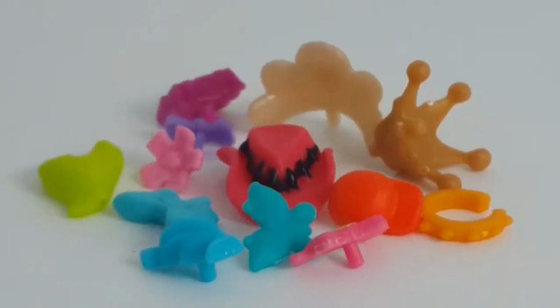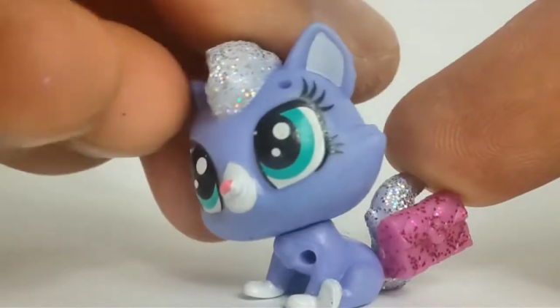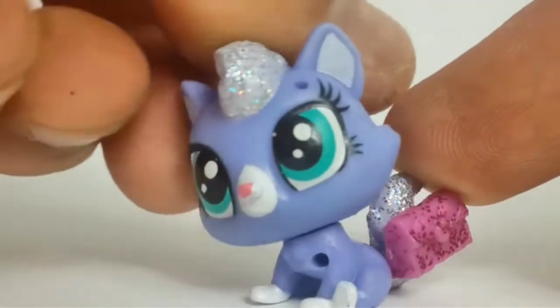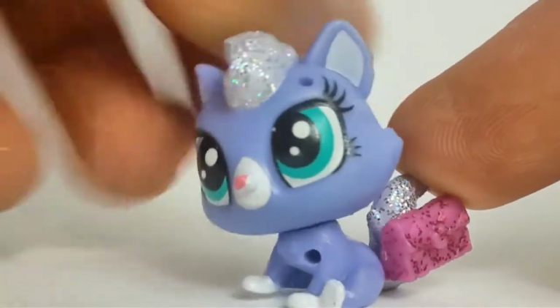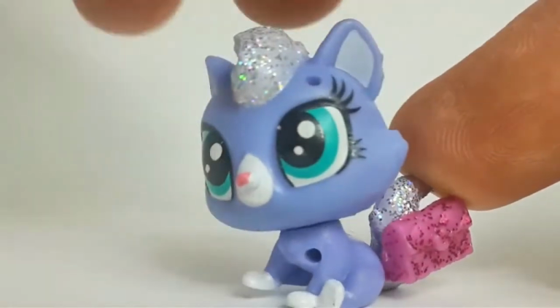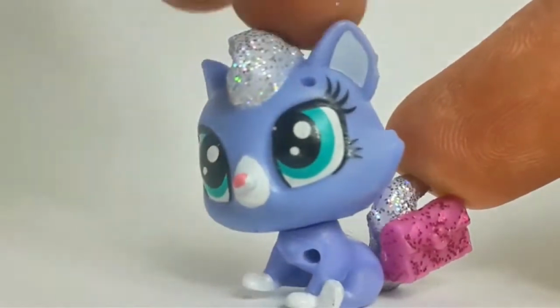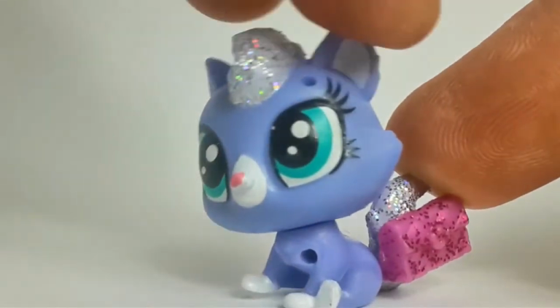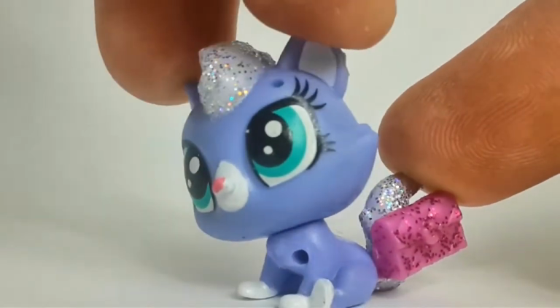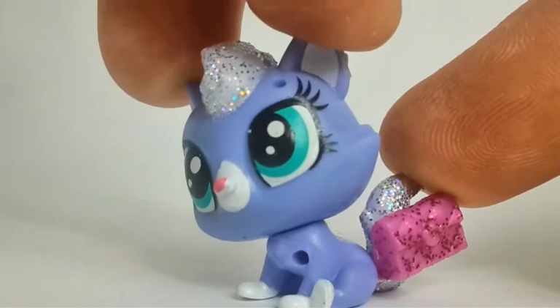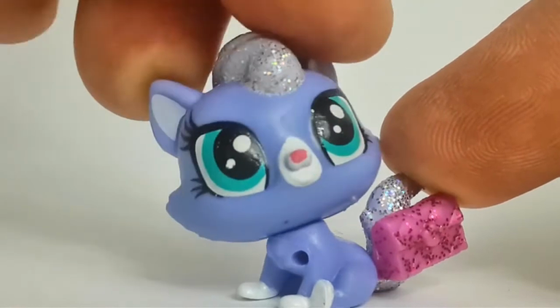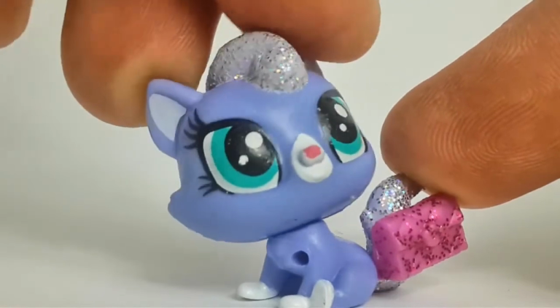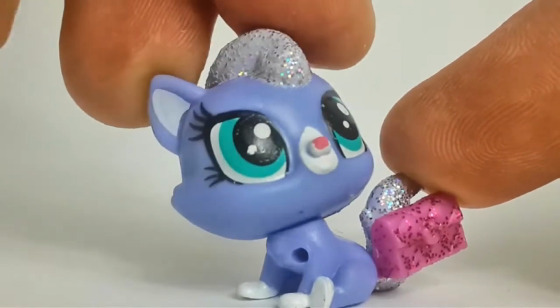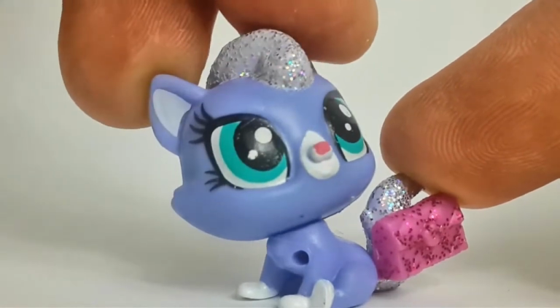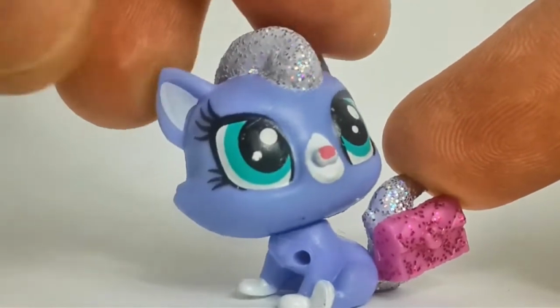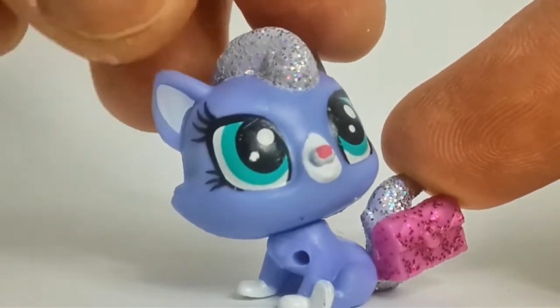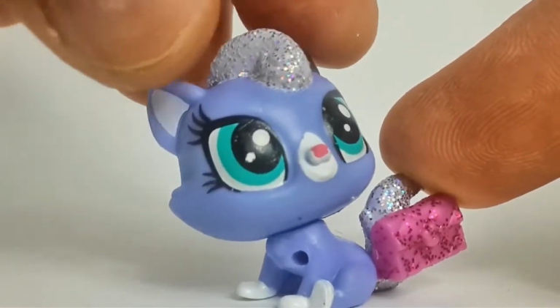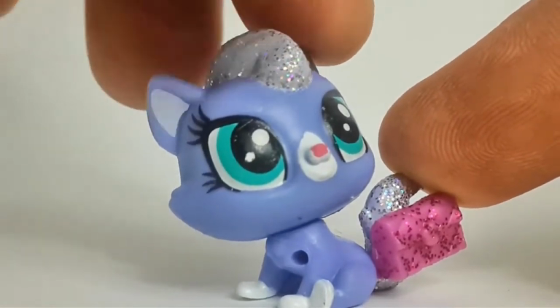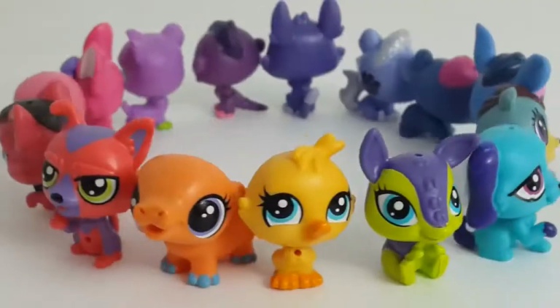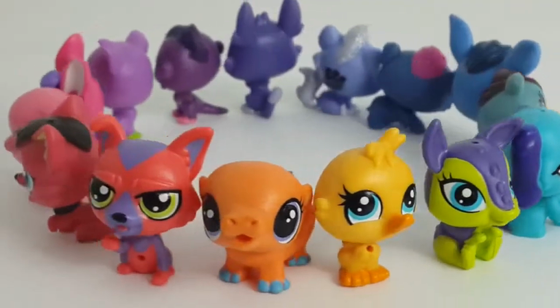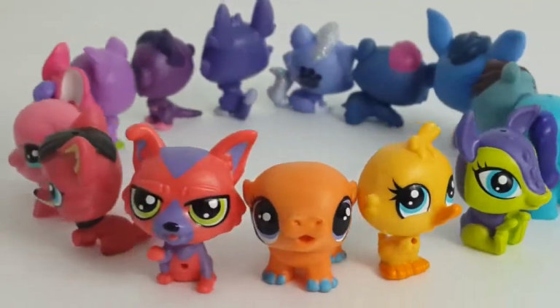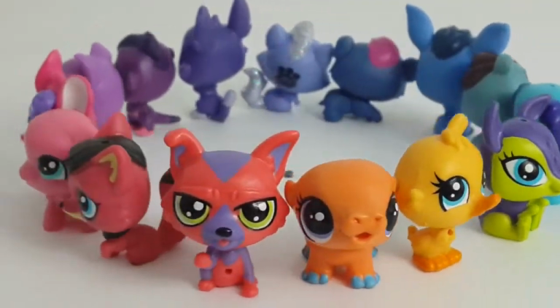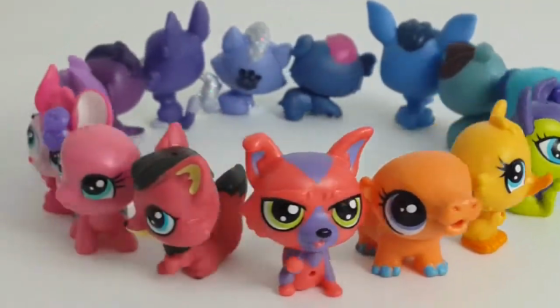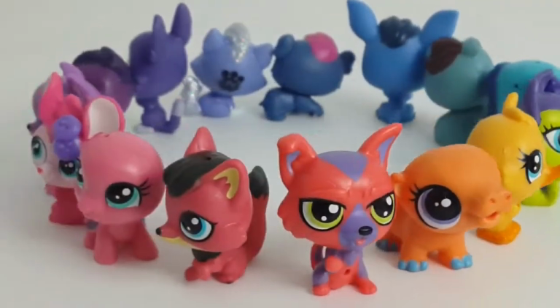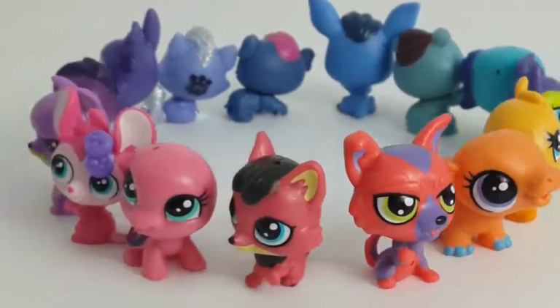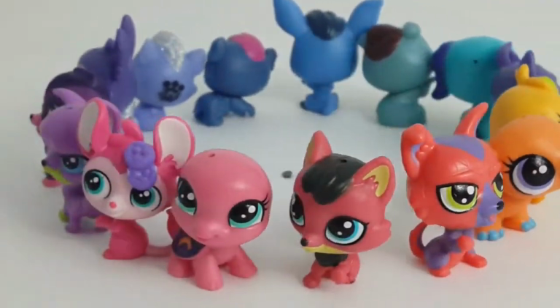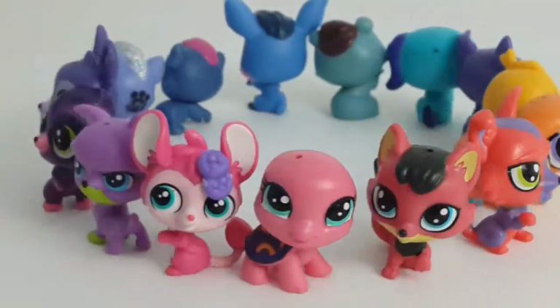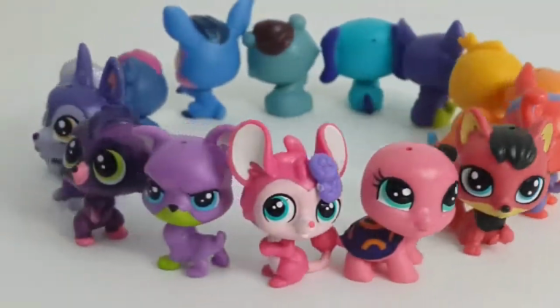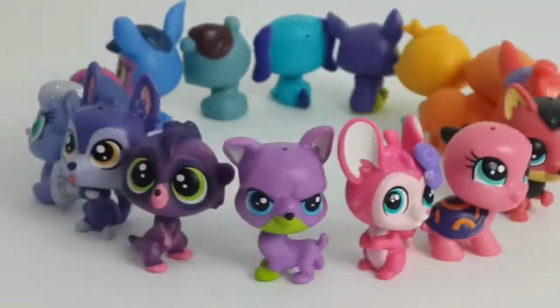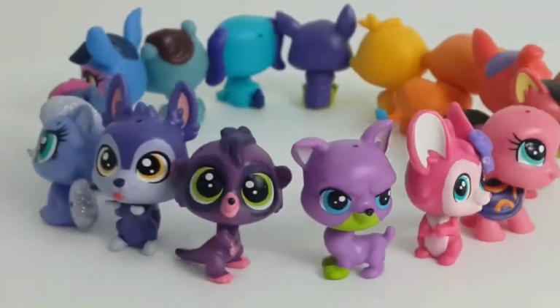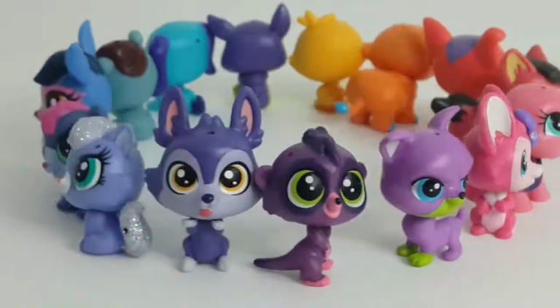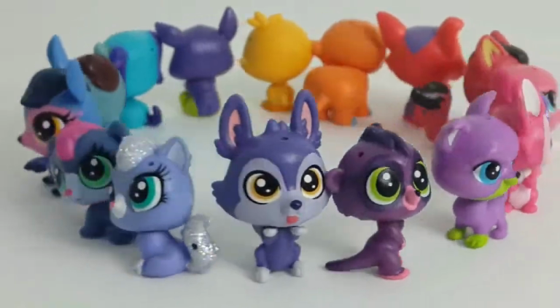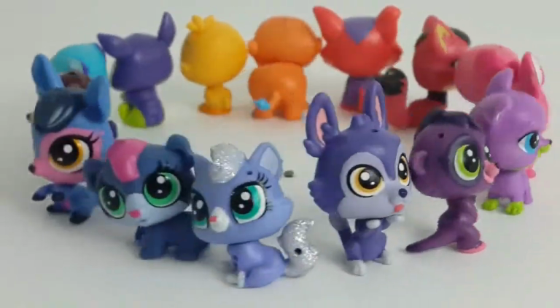Each pet has a 360-degree turnable head. Here are the 15 pets from Pet Party Spectacular.